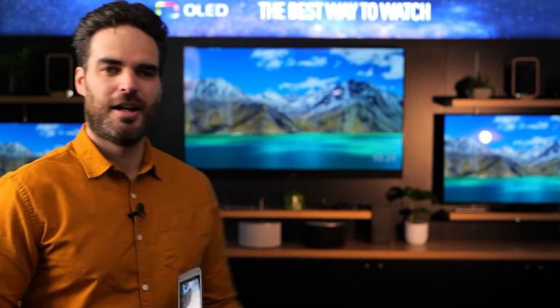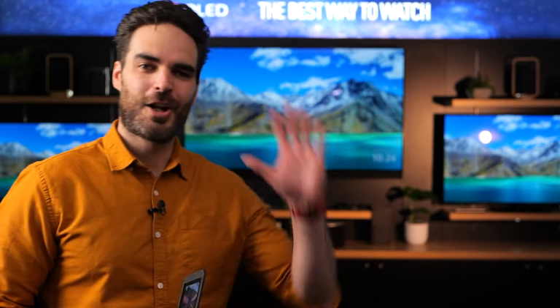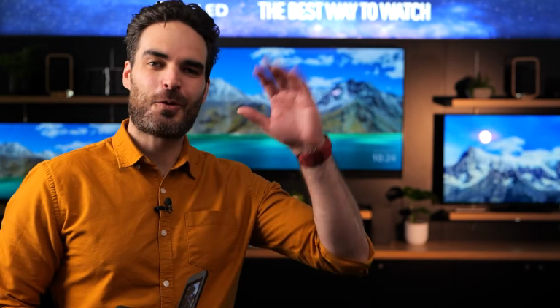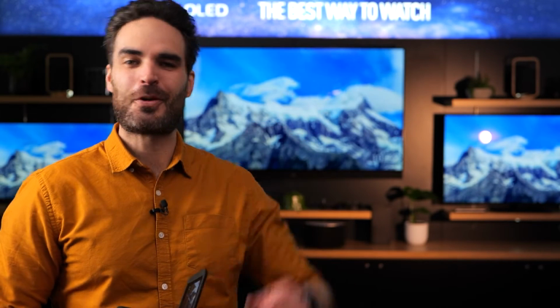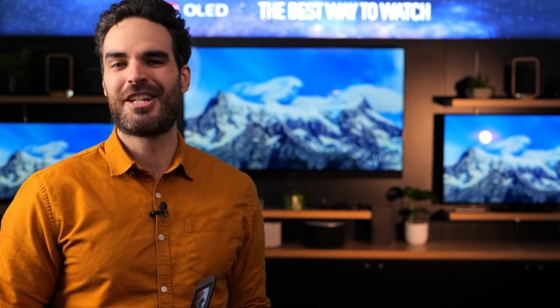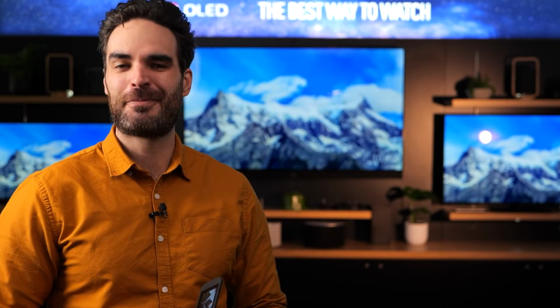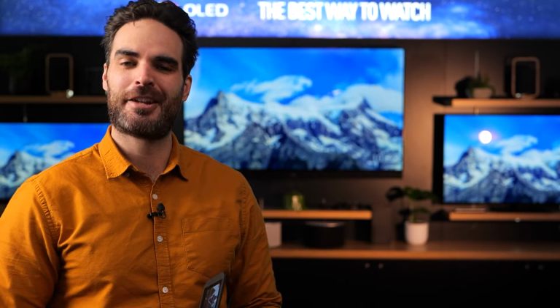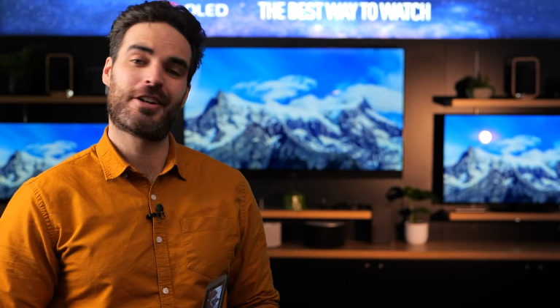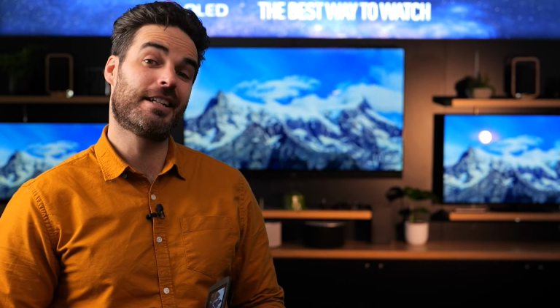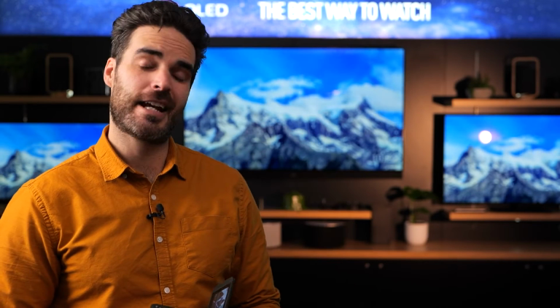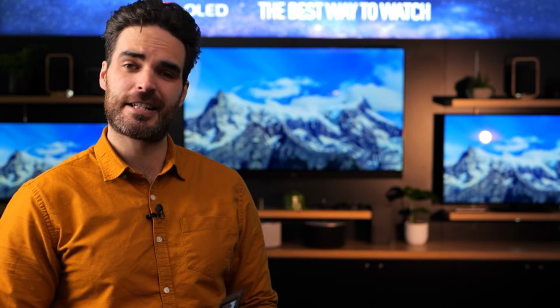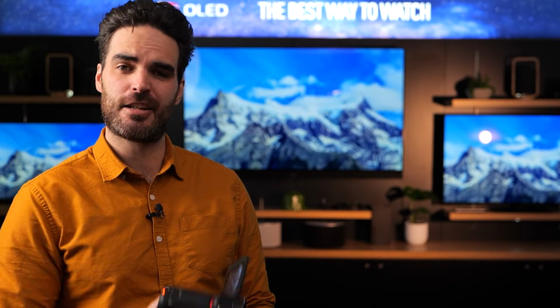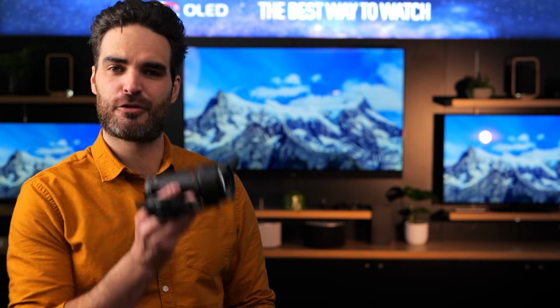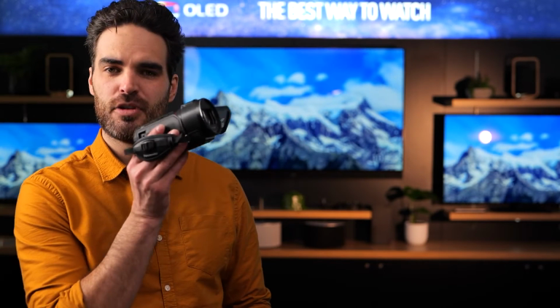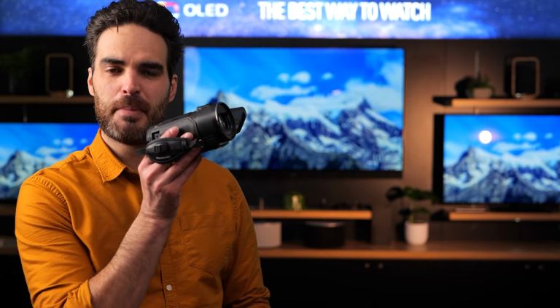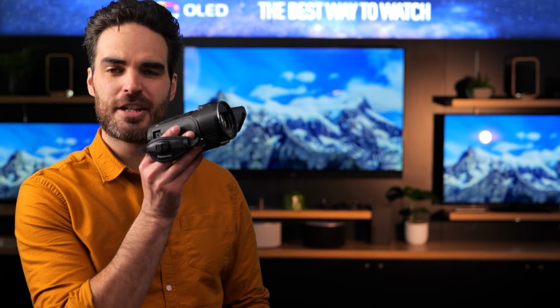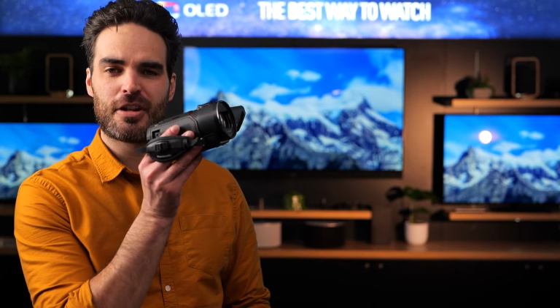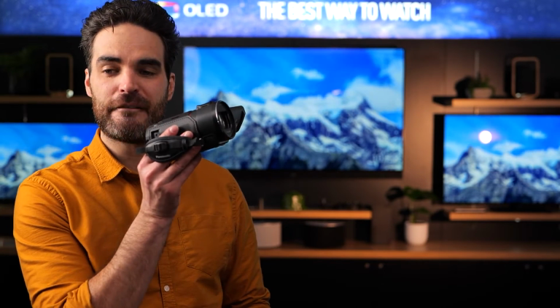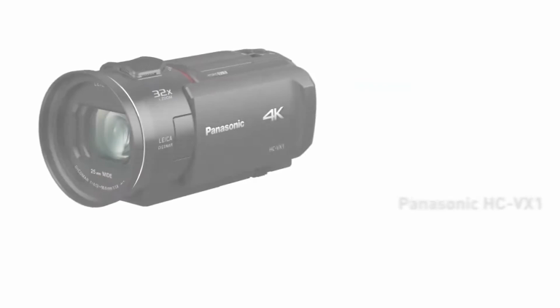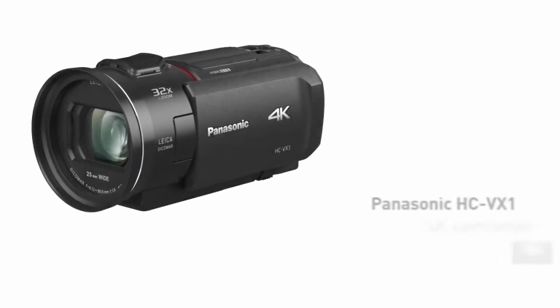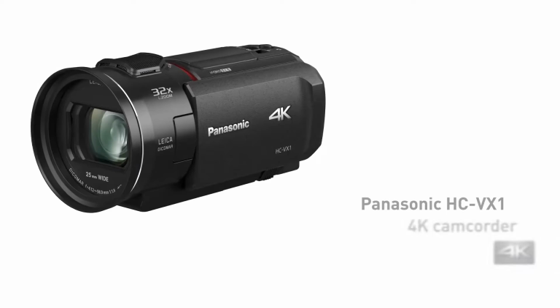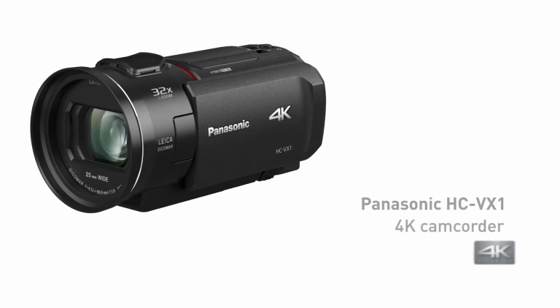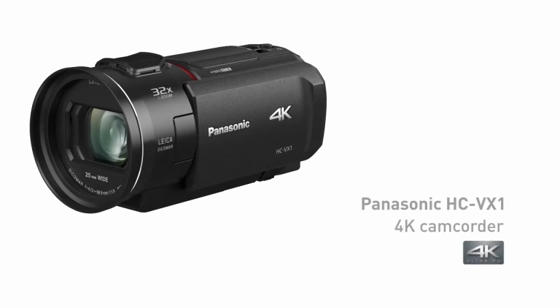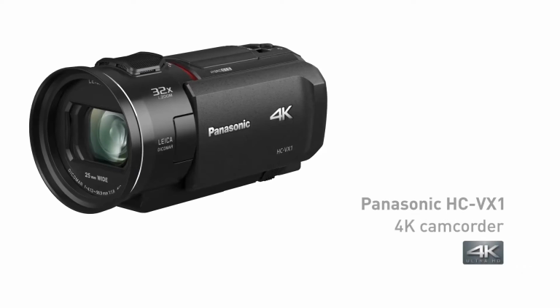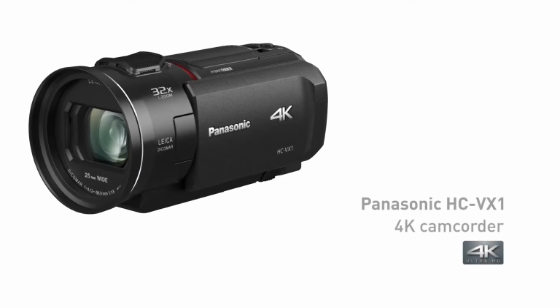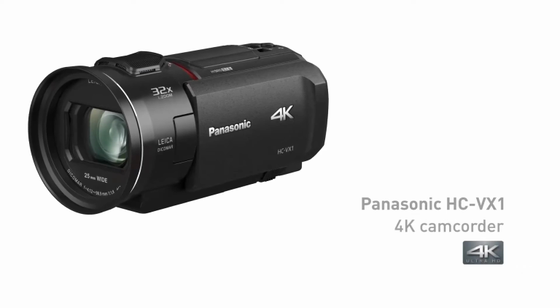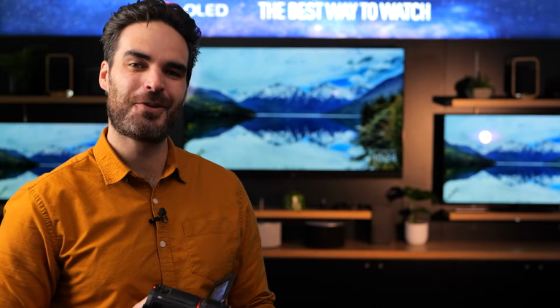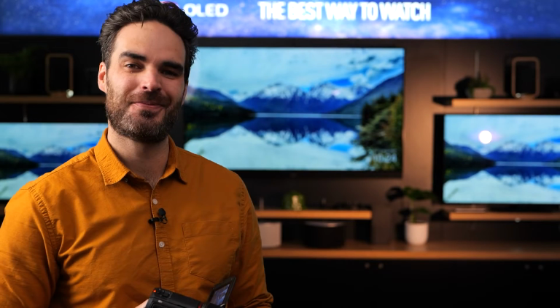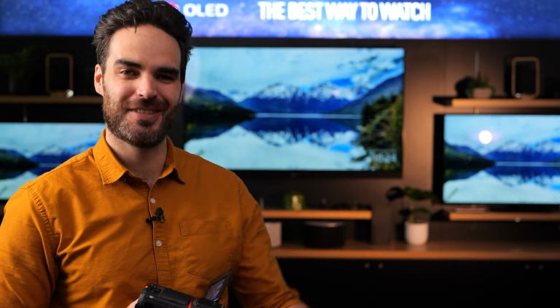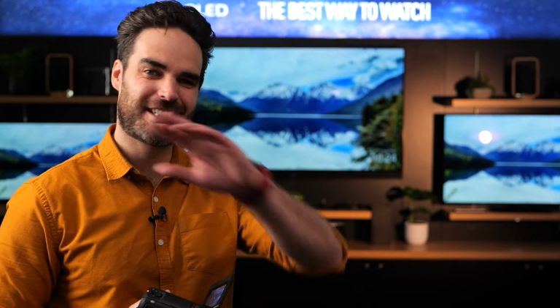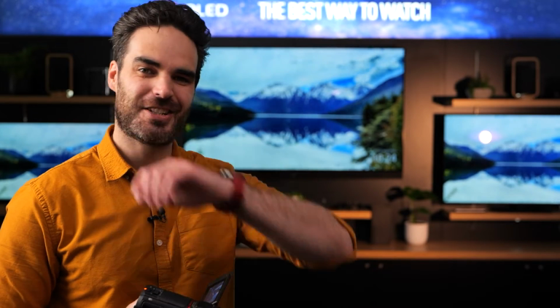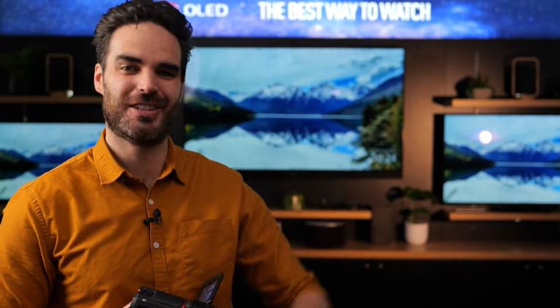Hello, Bruce here from Panasonic, and today I'm going to take you through the Panasonic VX1 camcorder. Let's get into it.